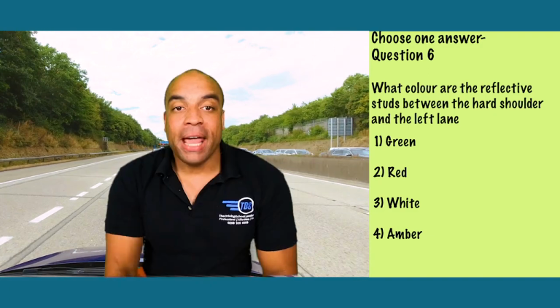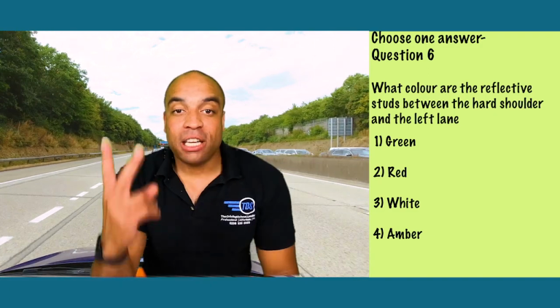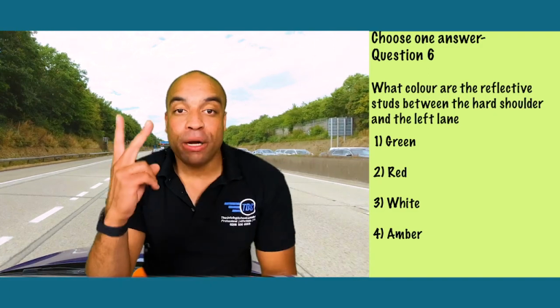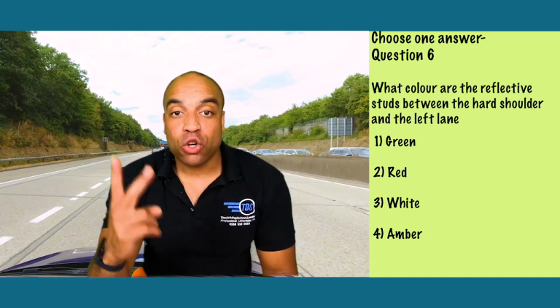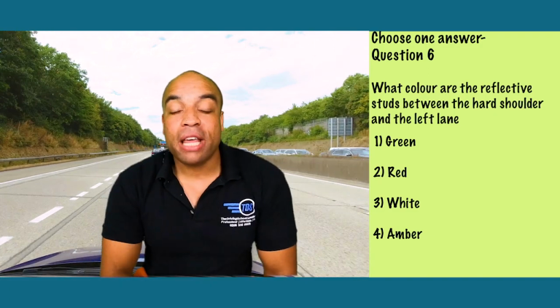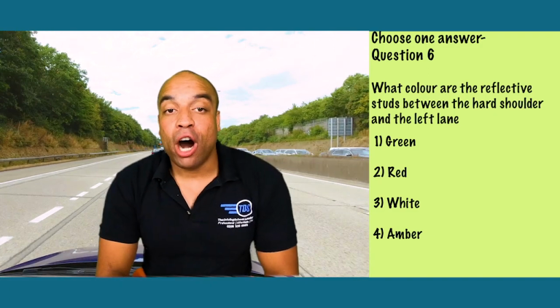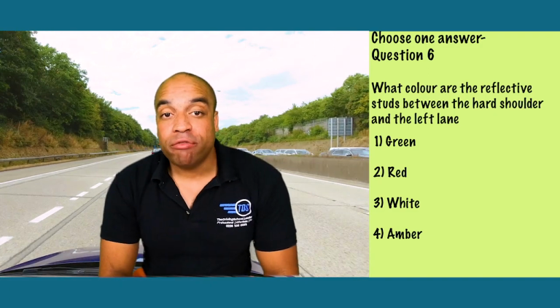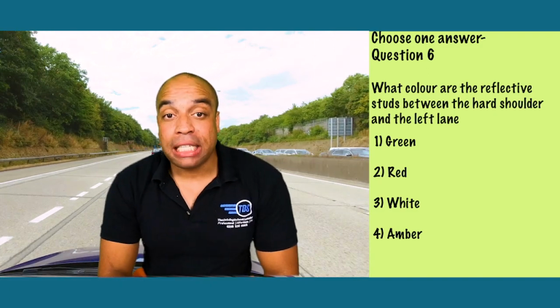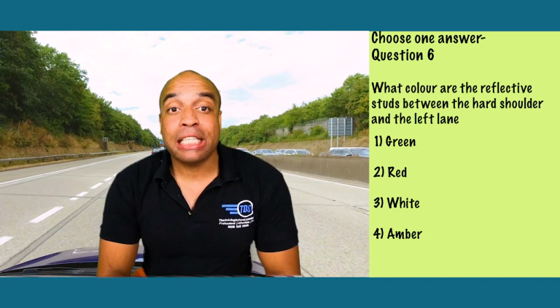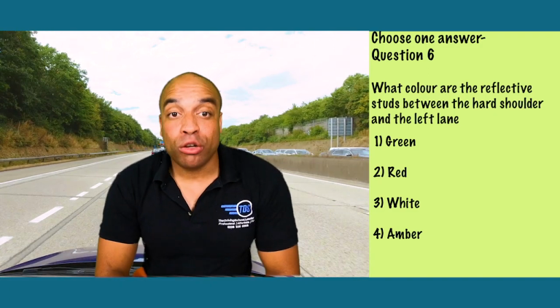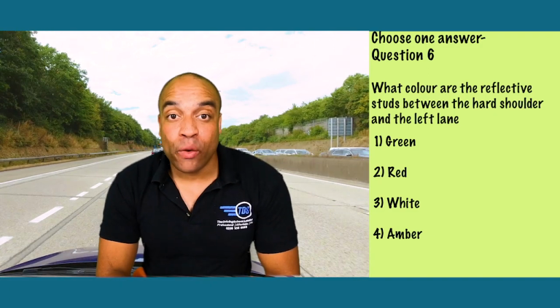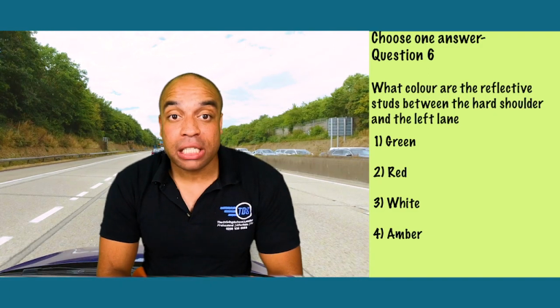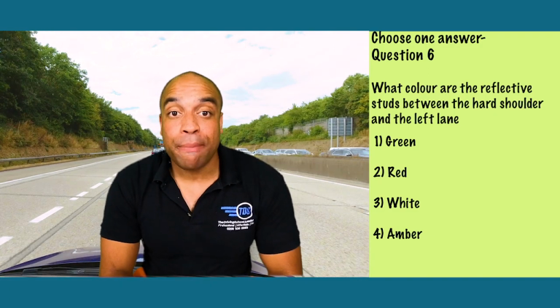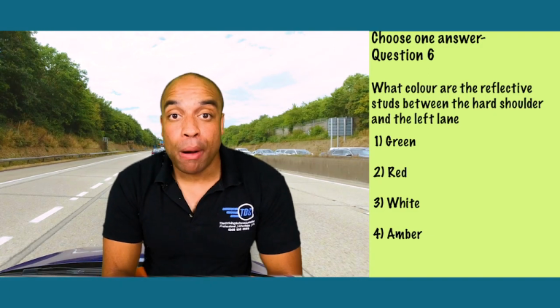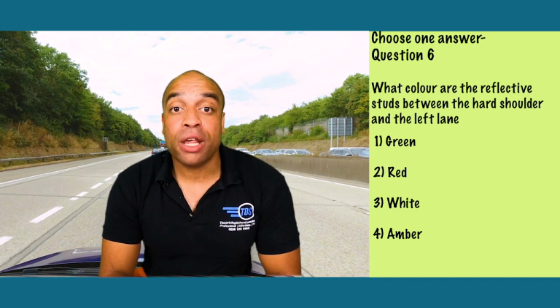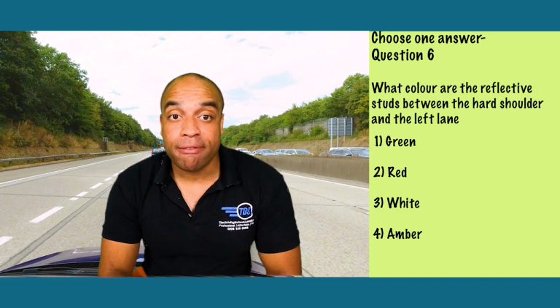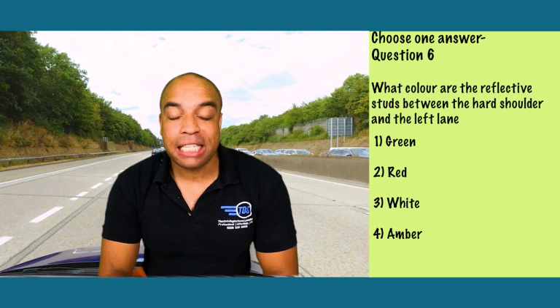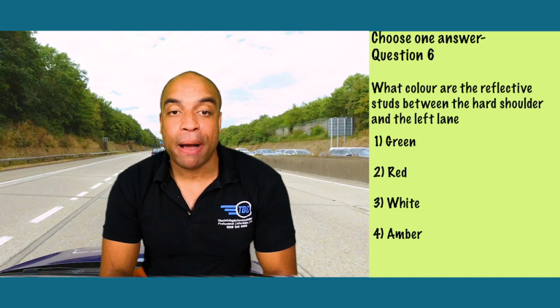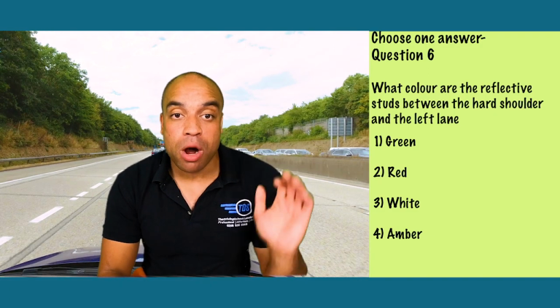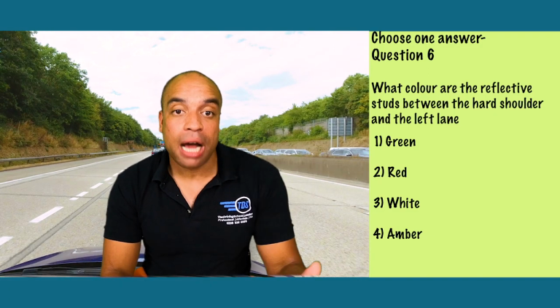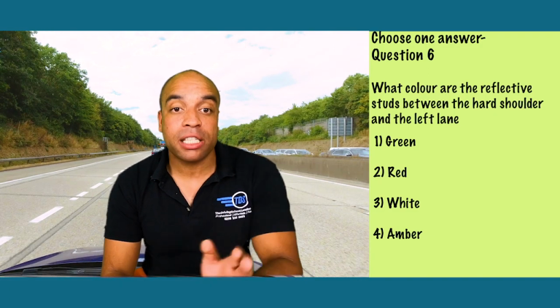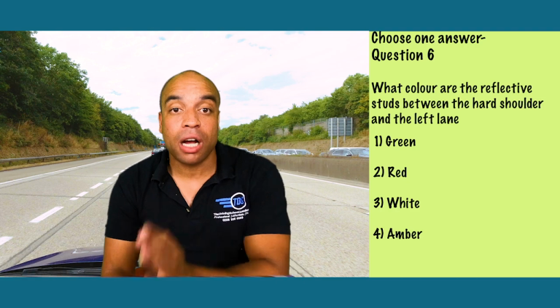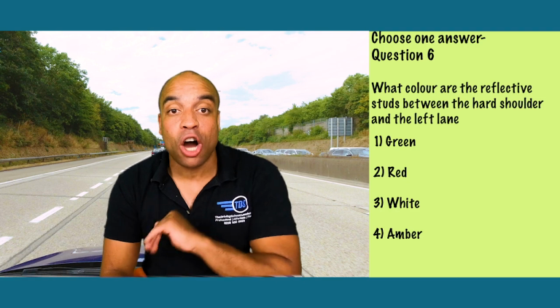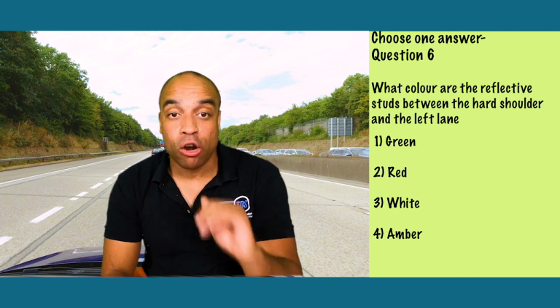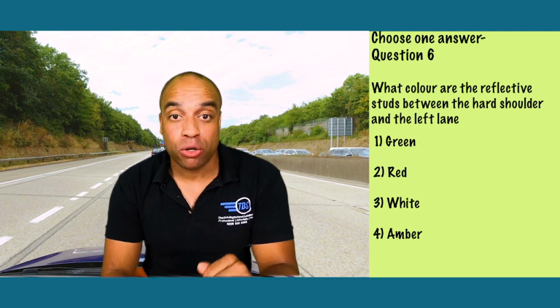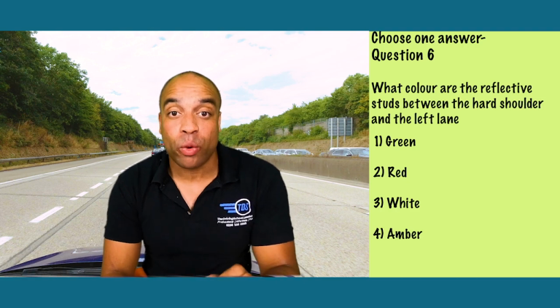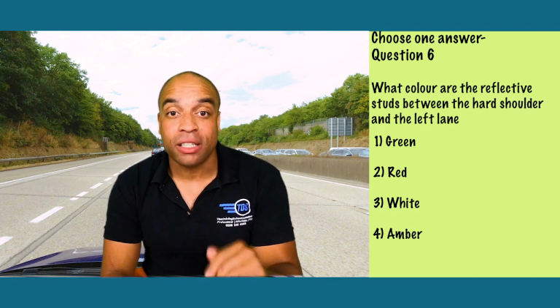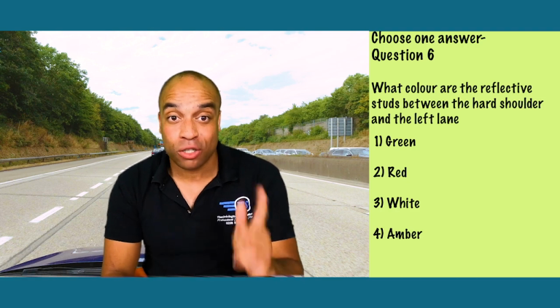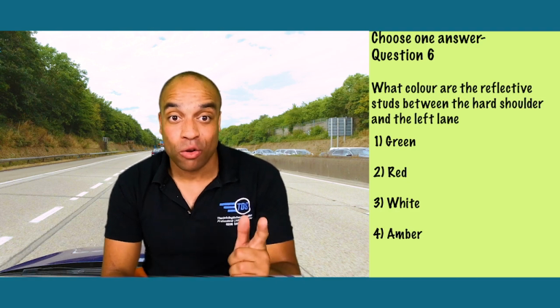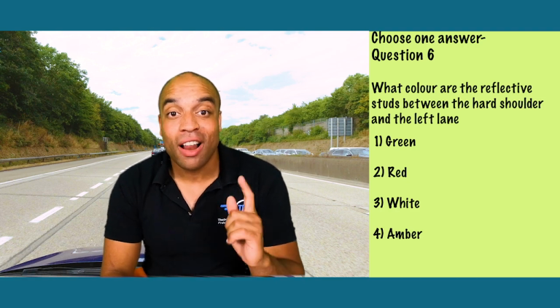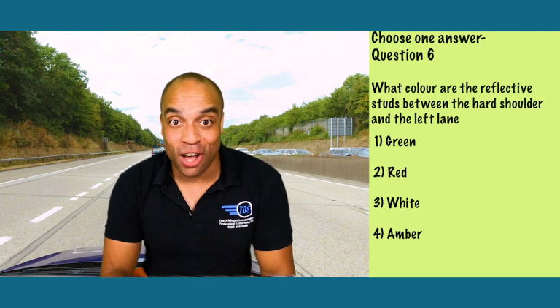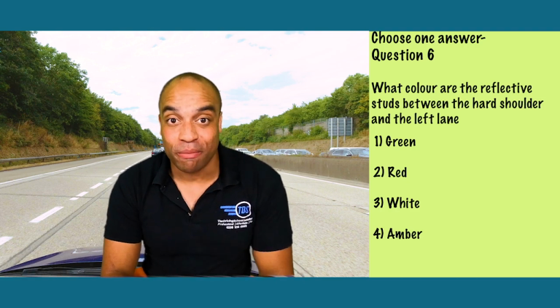It's number two: they are red. There are lots of questions that pop up on the theory test about what colour the studs are on a motorway, so learn them.